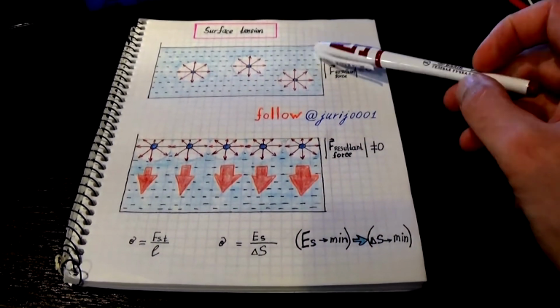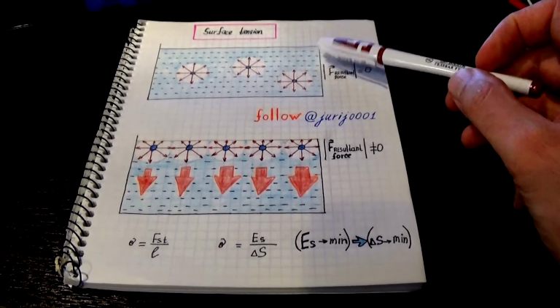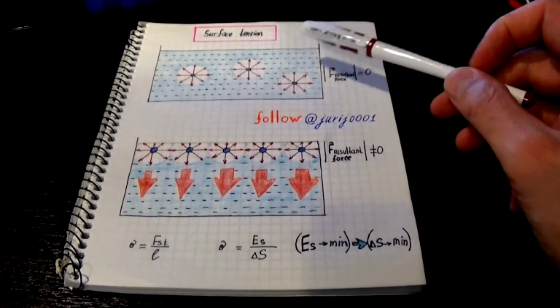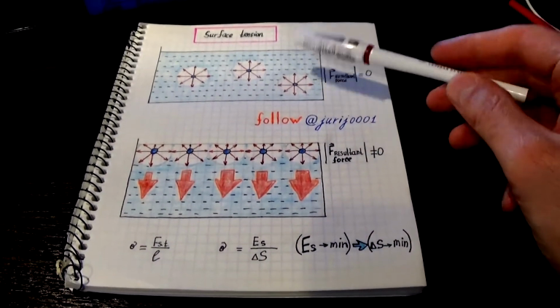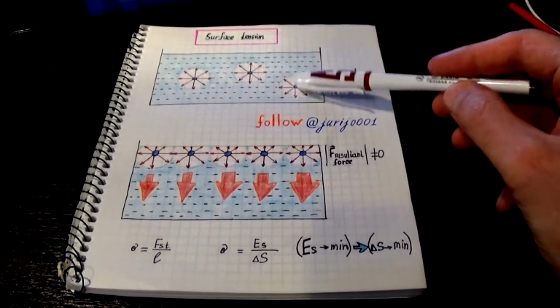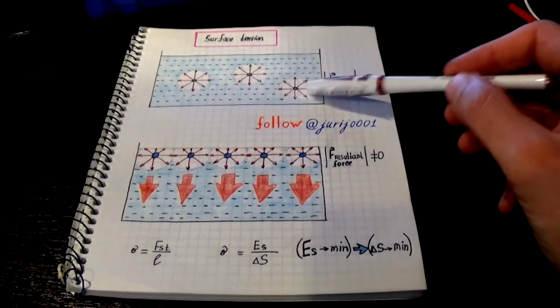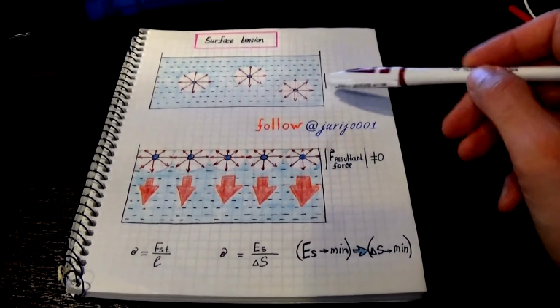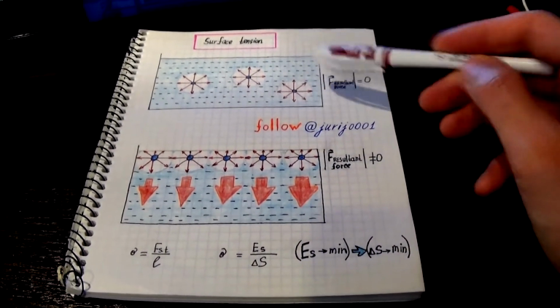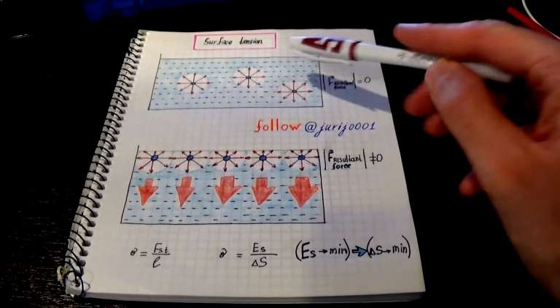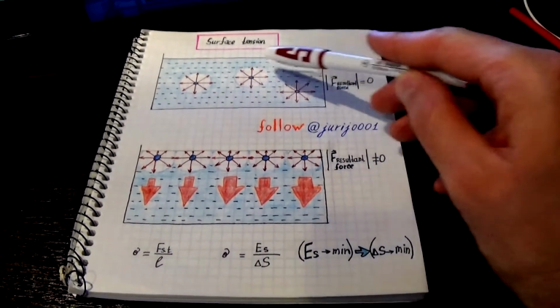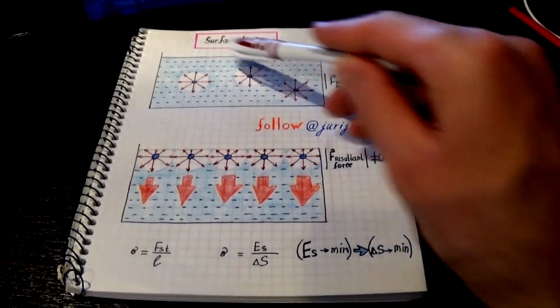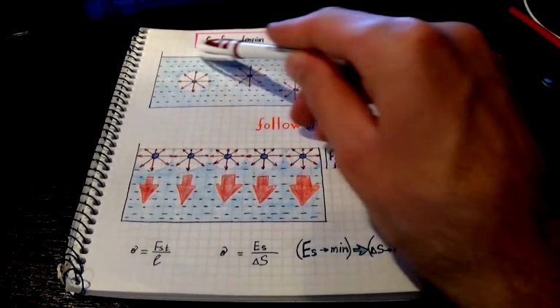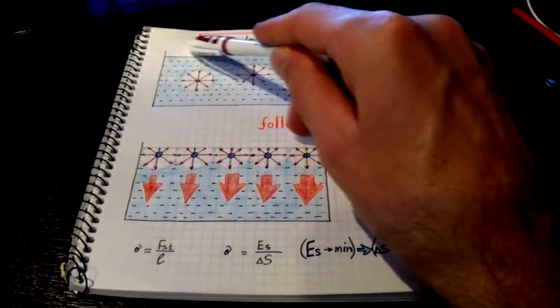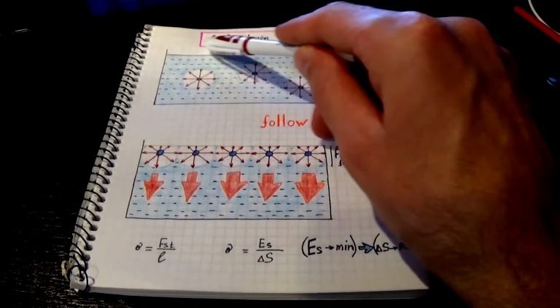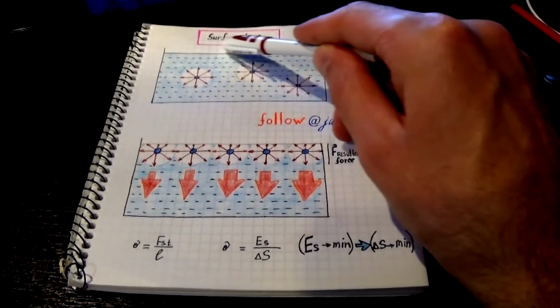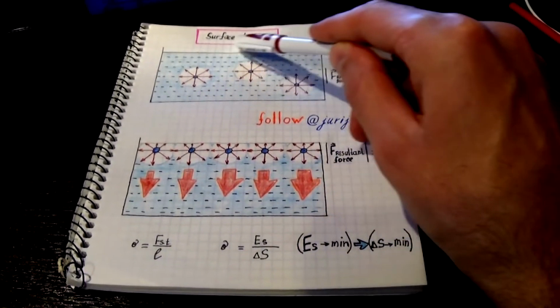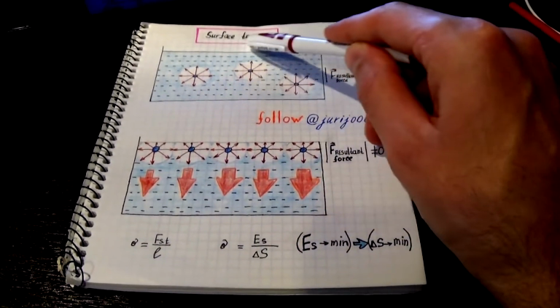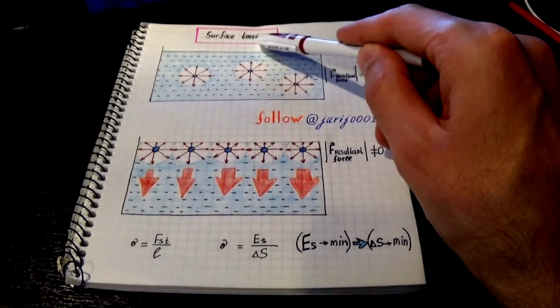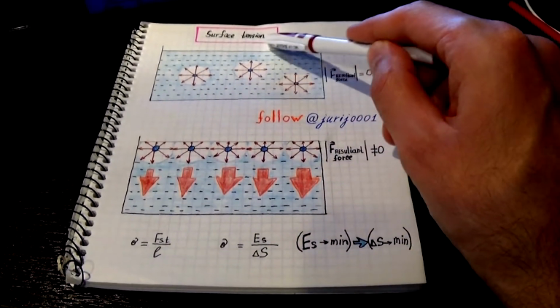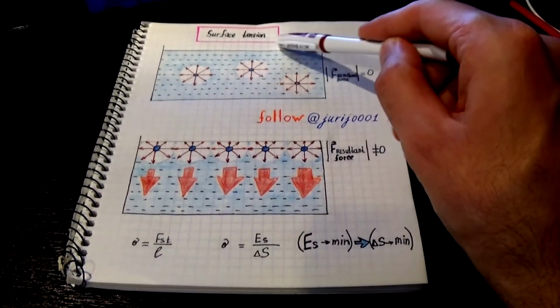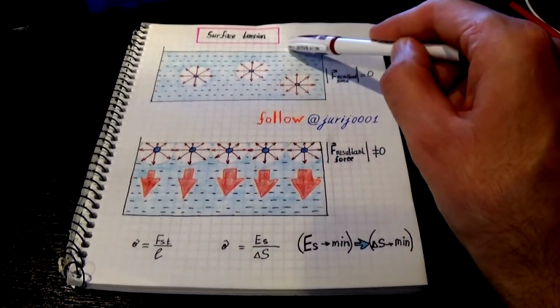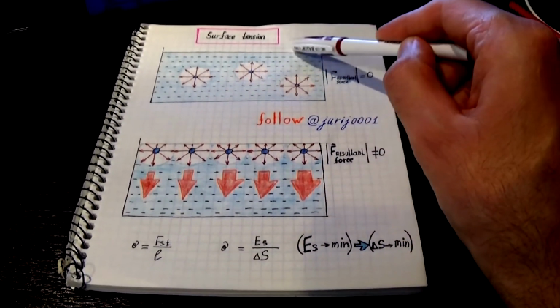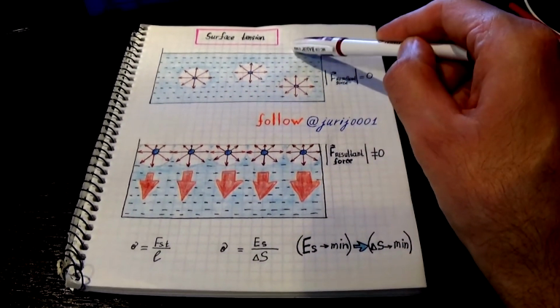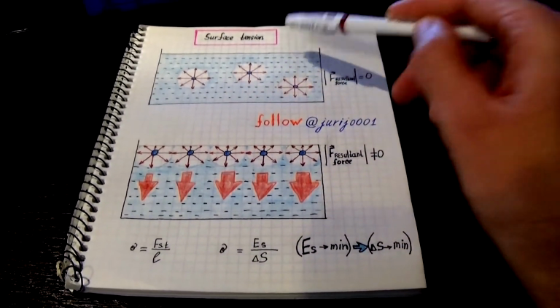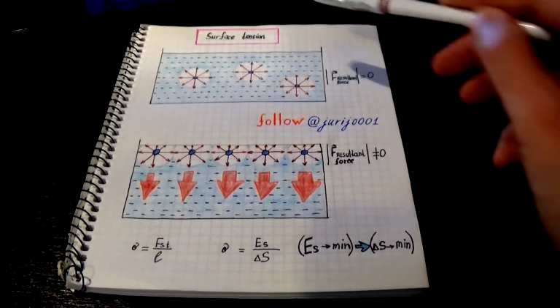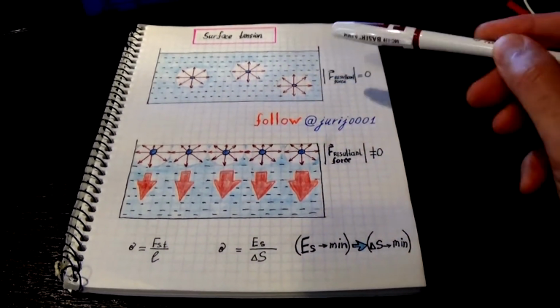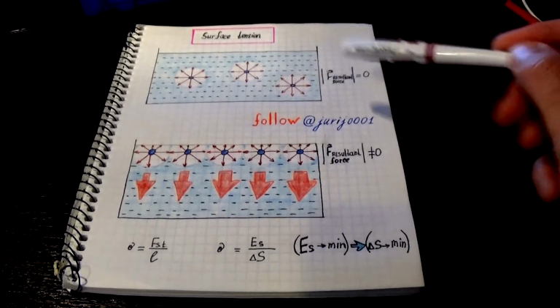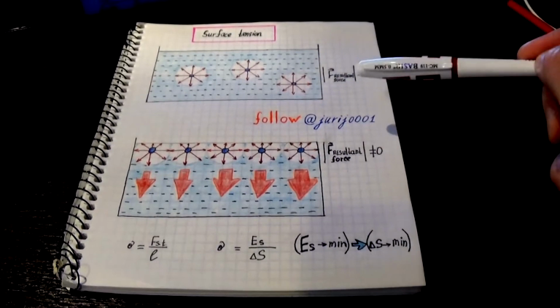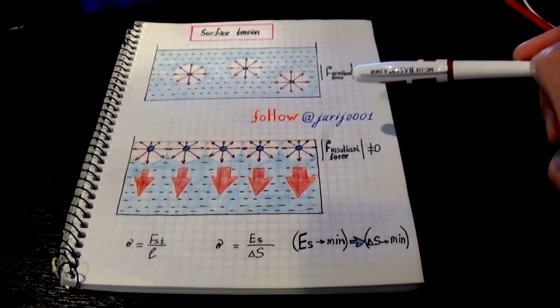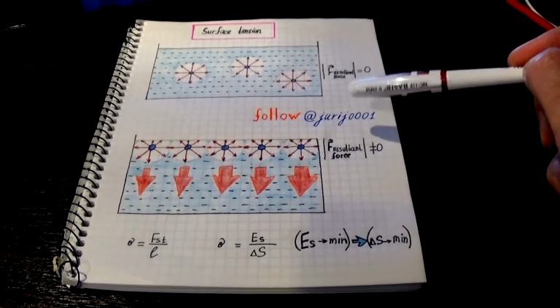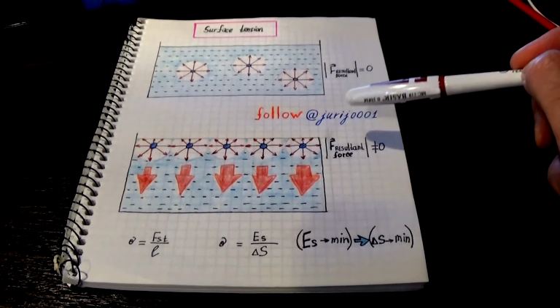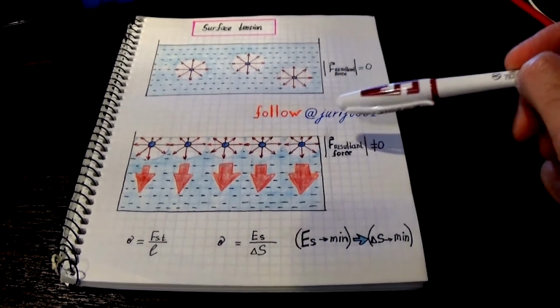This time I will talk about surface tension in a liquid. A little theory.